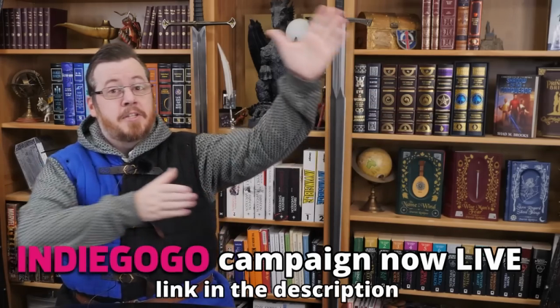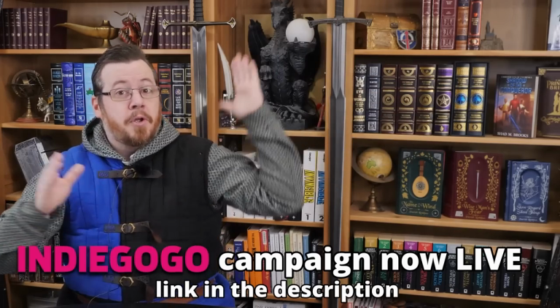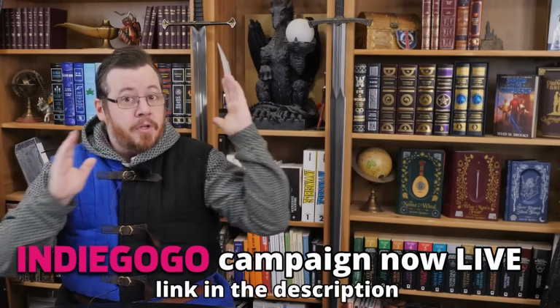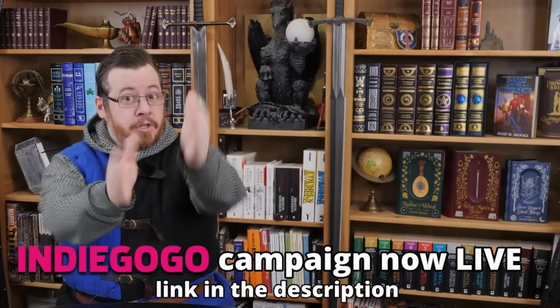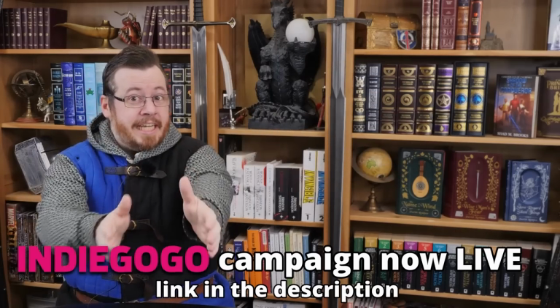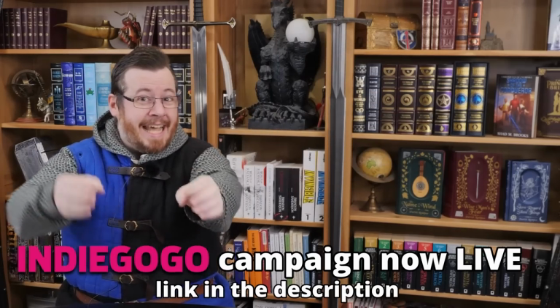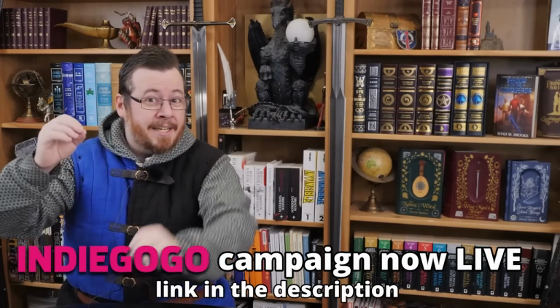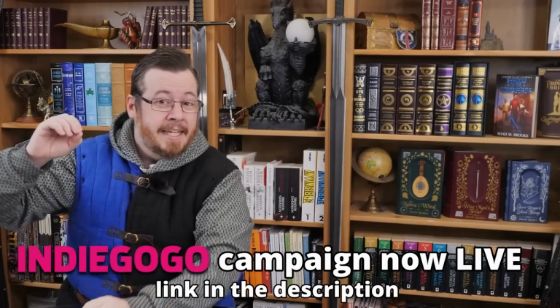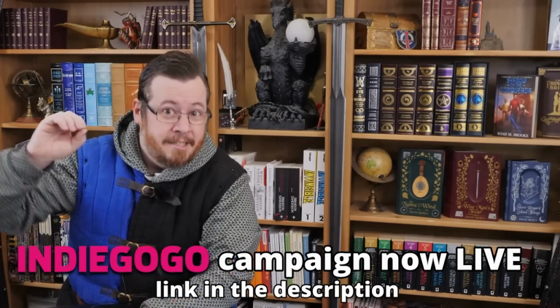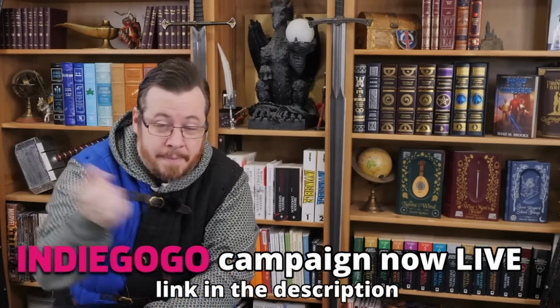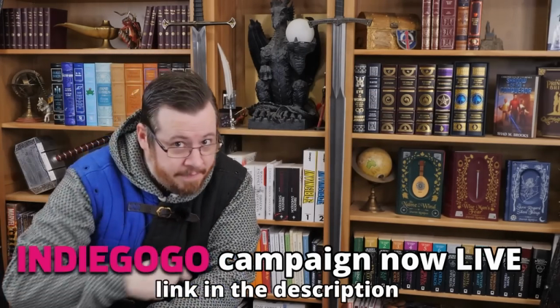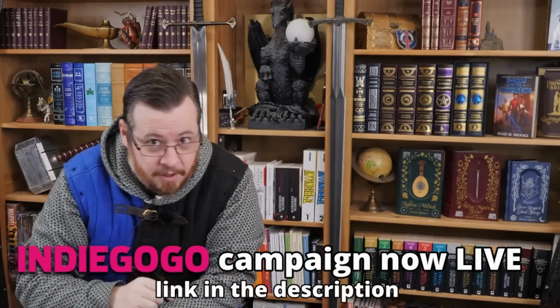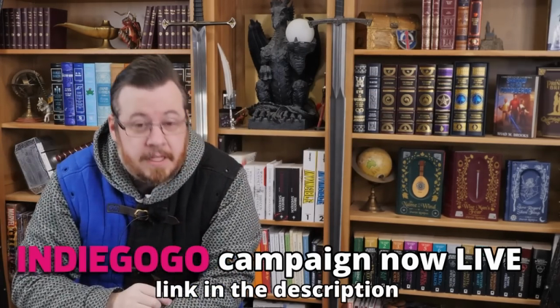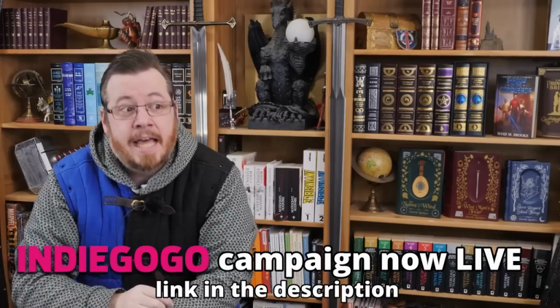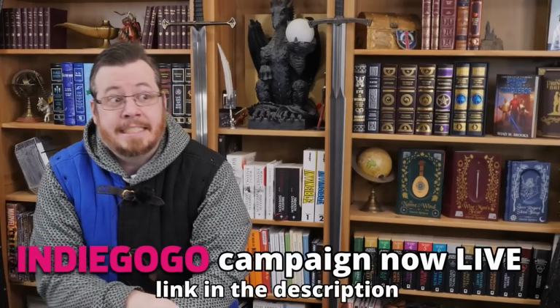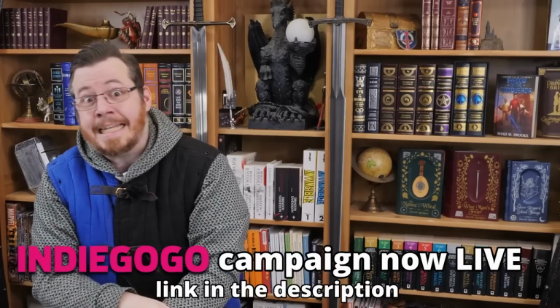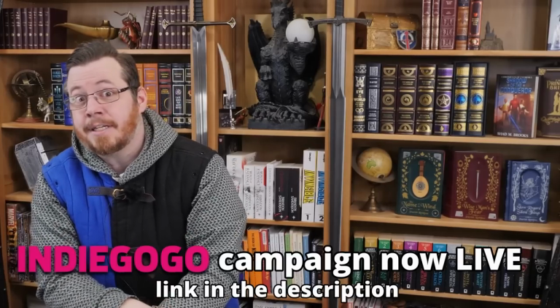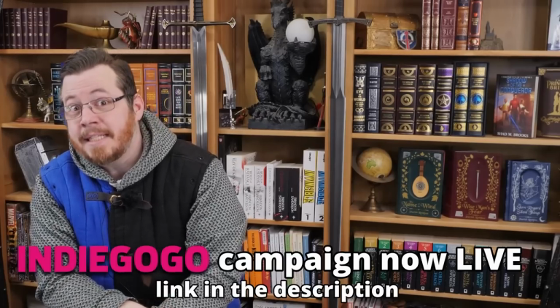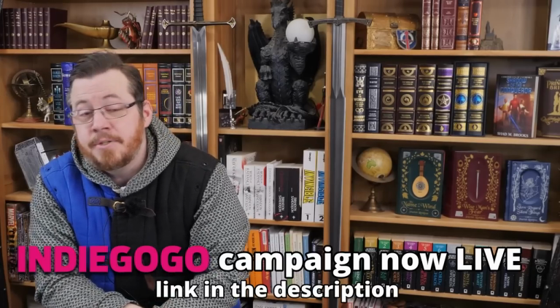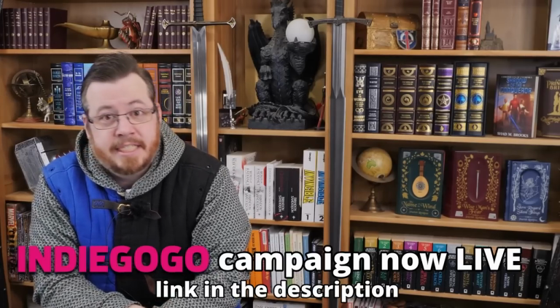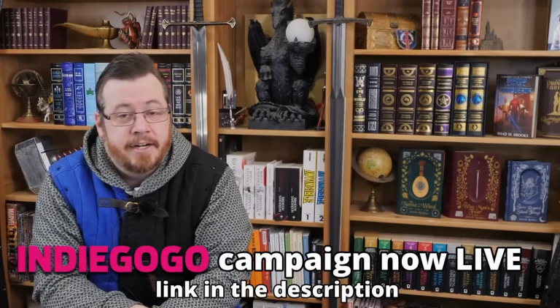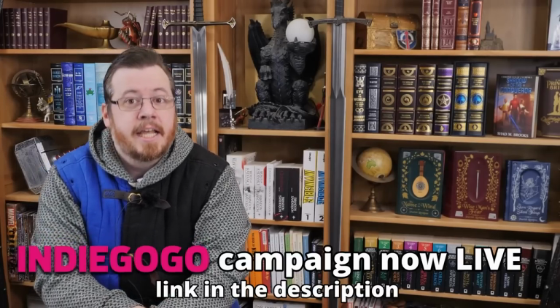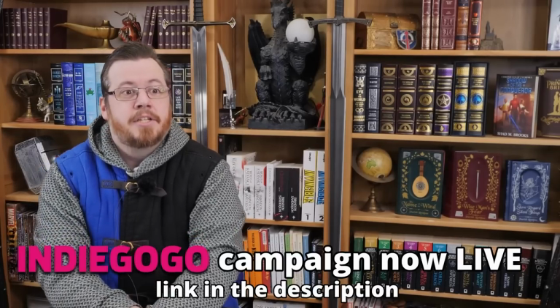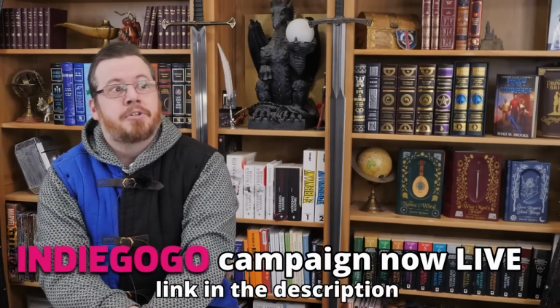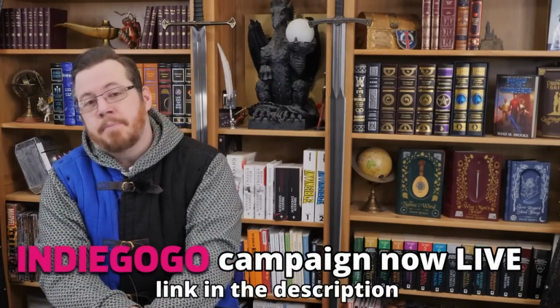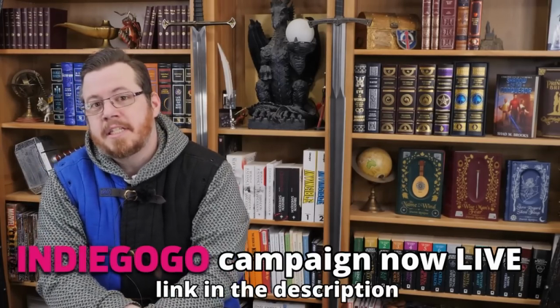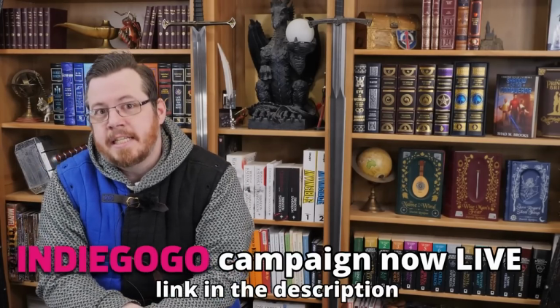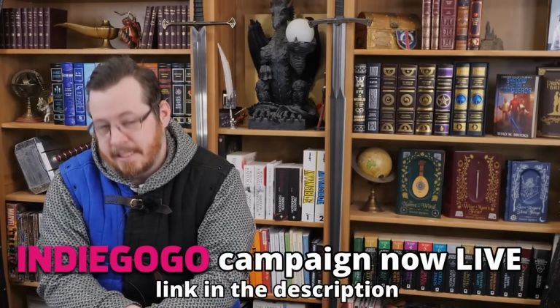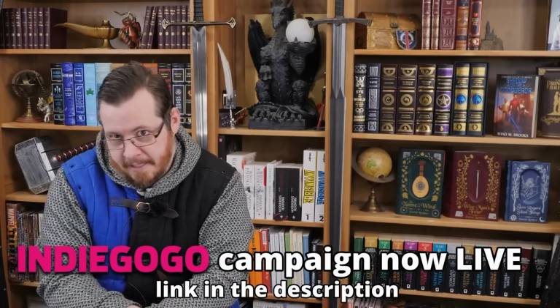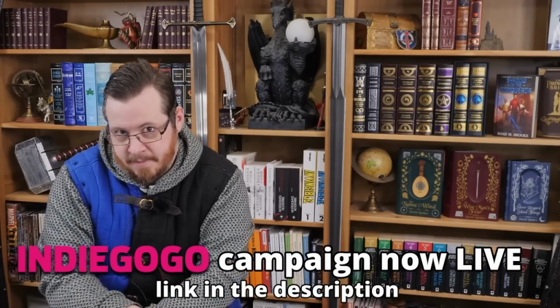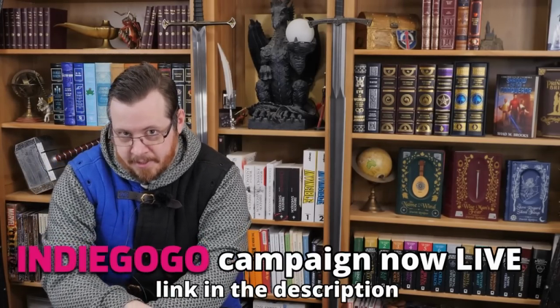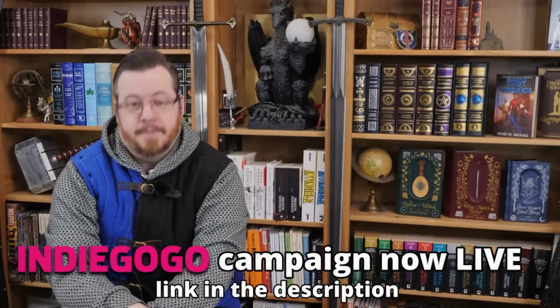So go check it out, grab a graphic novel and share it. Please do share it to try and push this thing as far as possible.